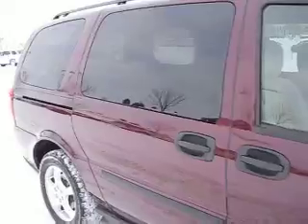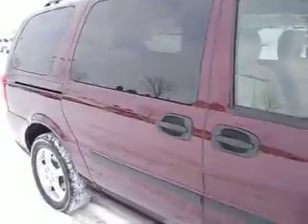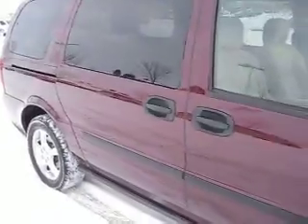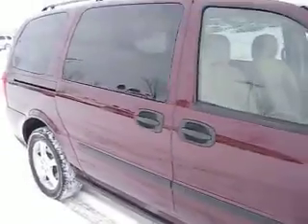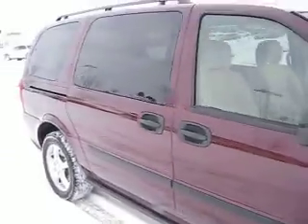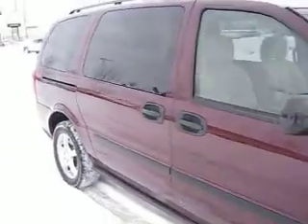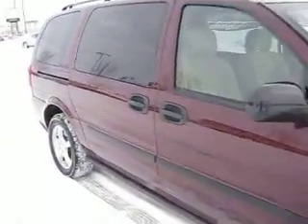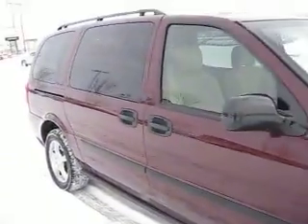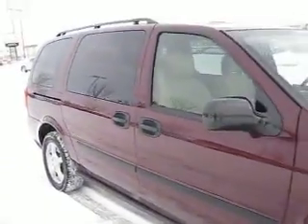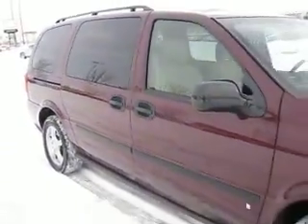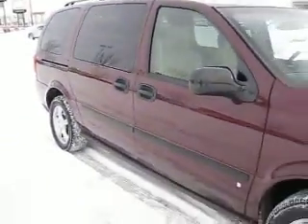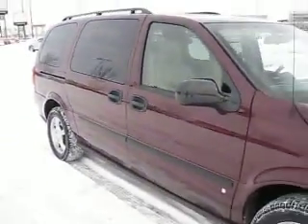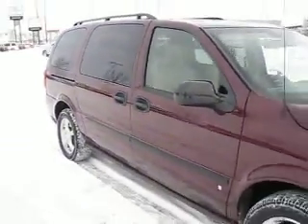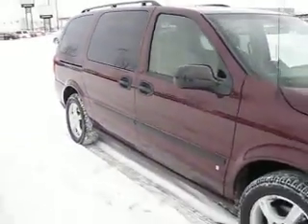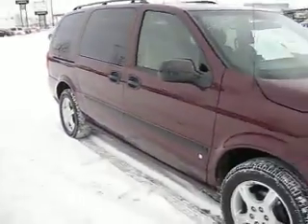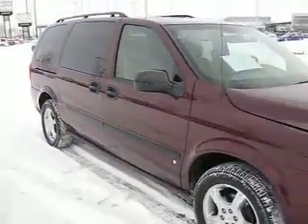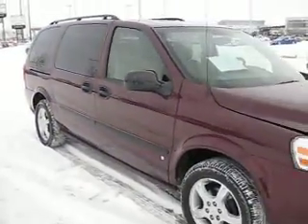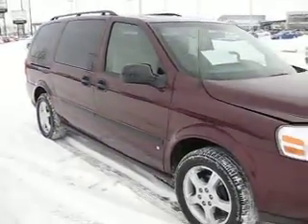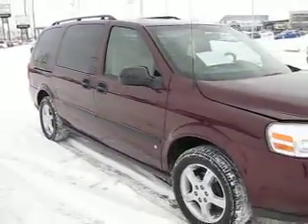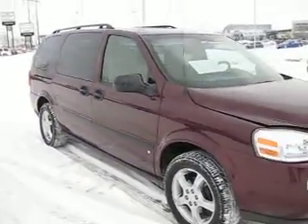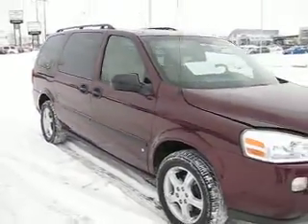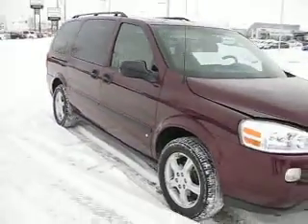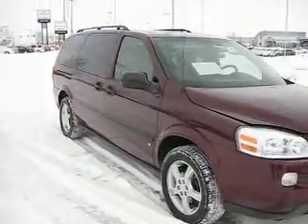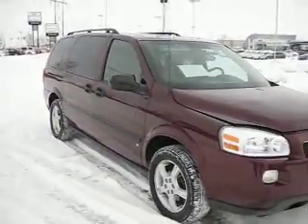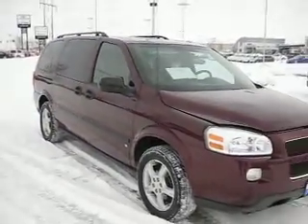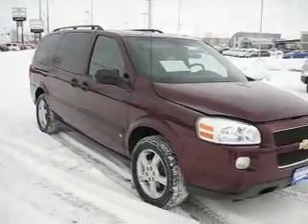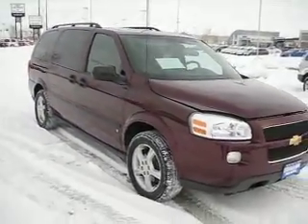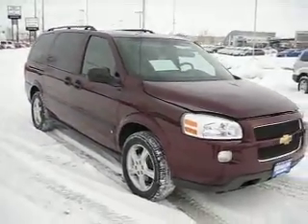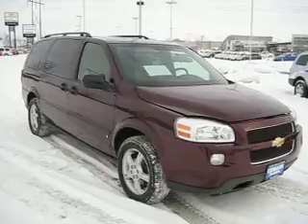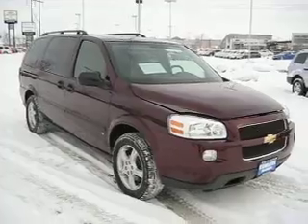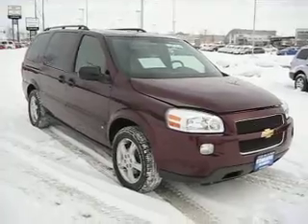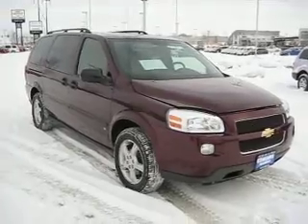So contact our sales associates today to find out how you can get the best price on any vehicle that you're interested in.